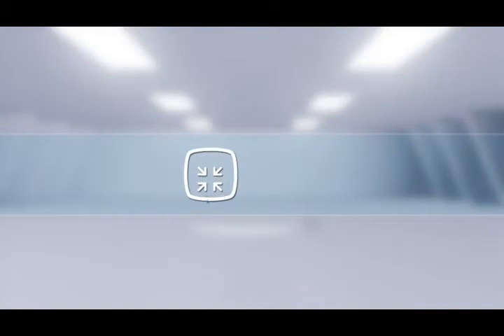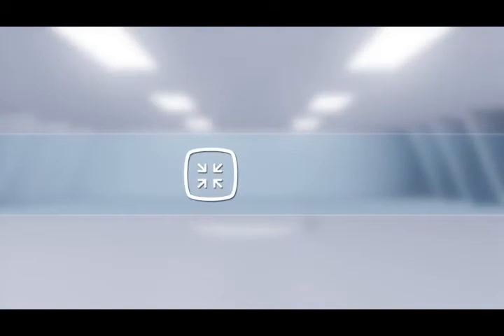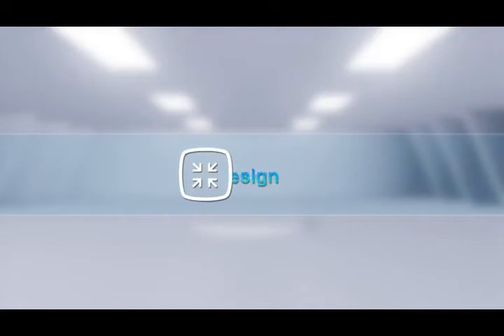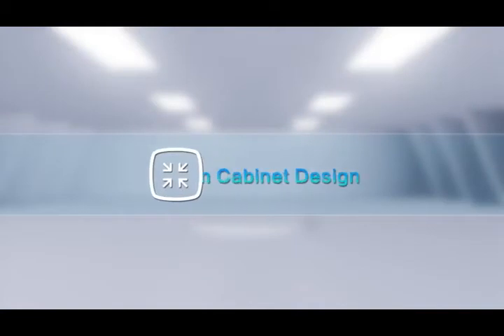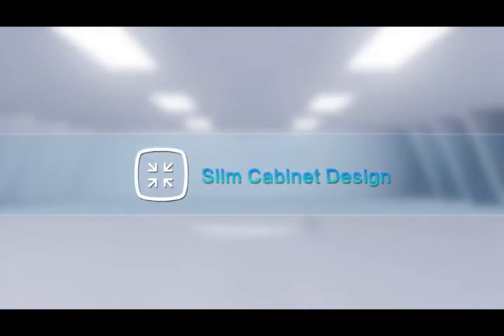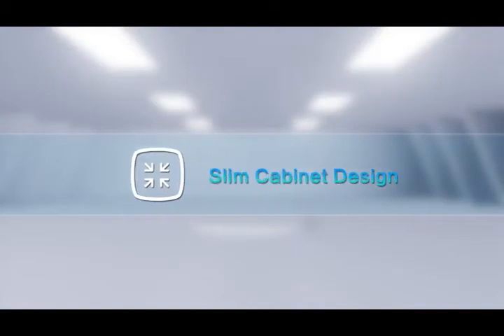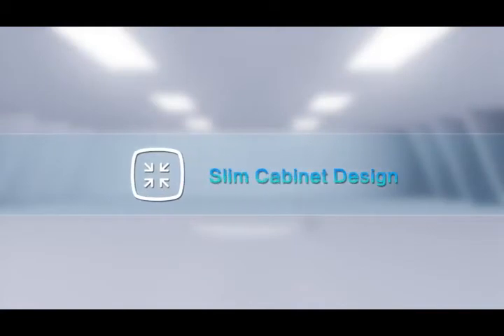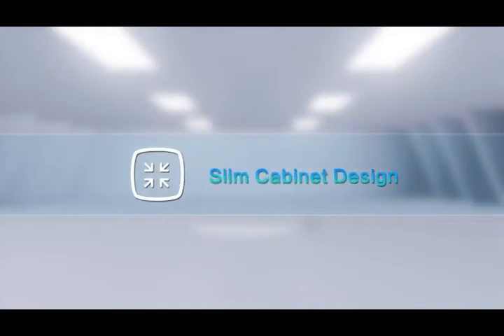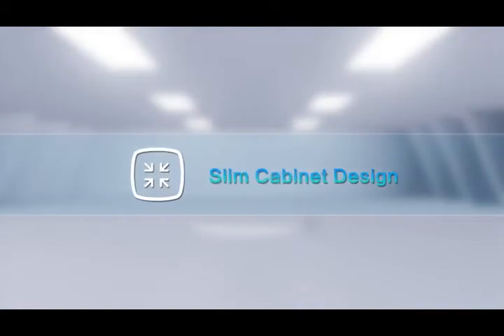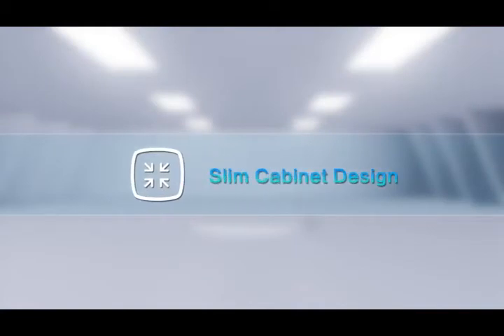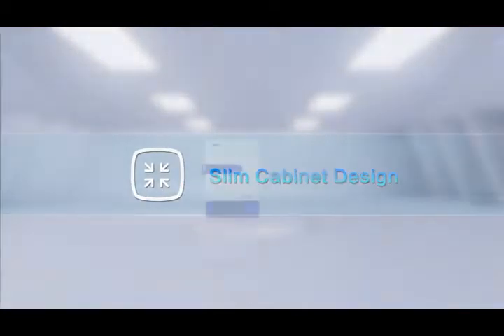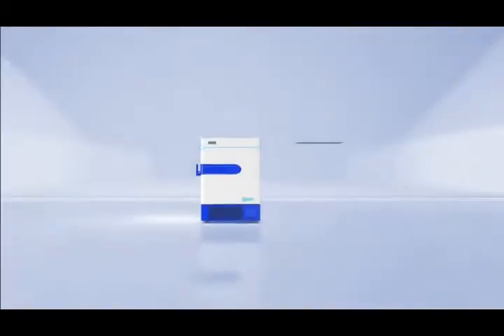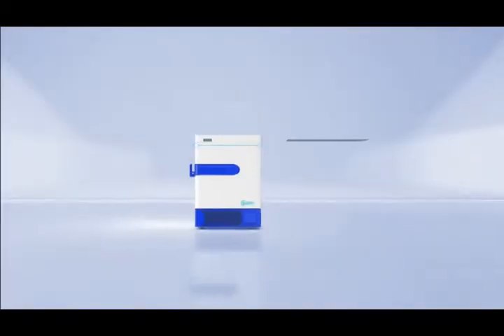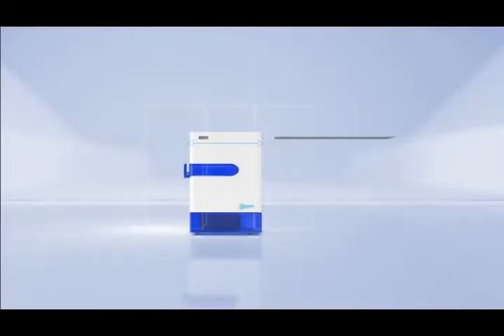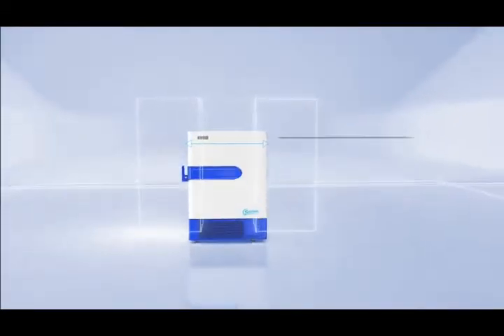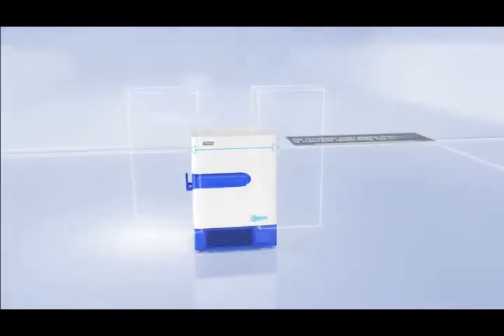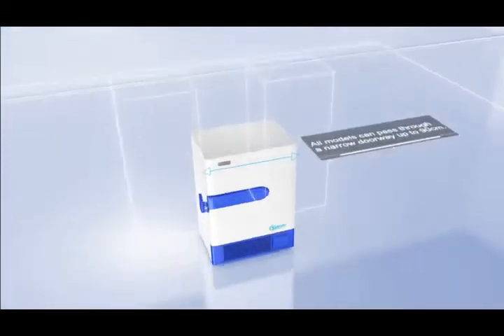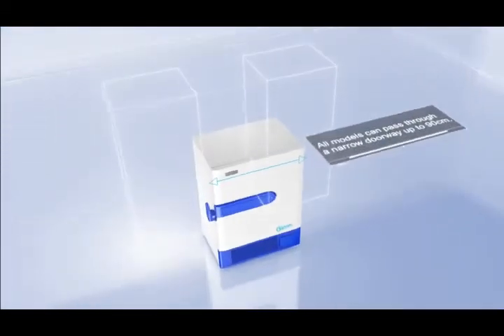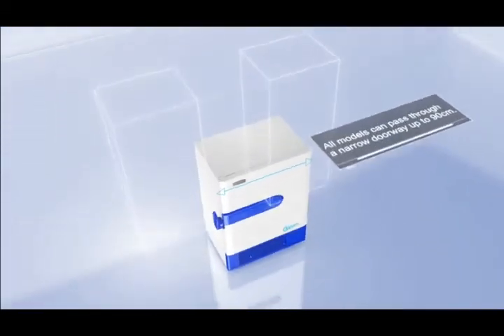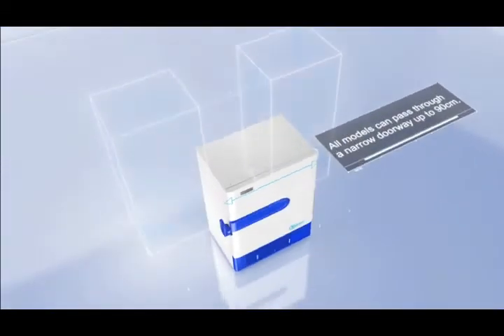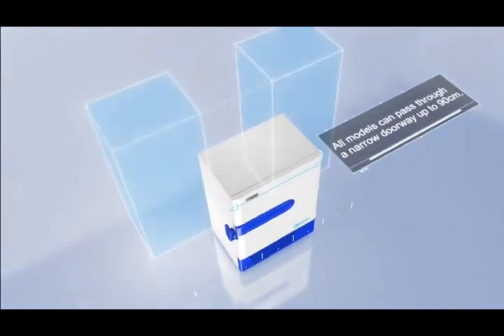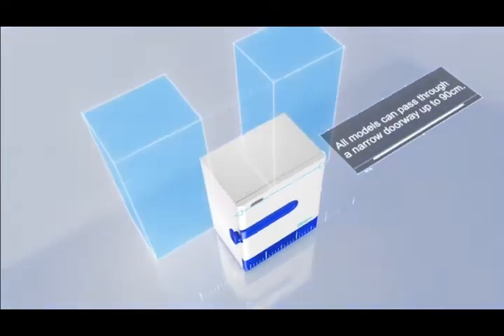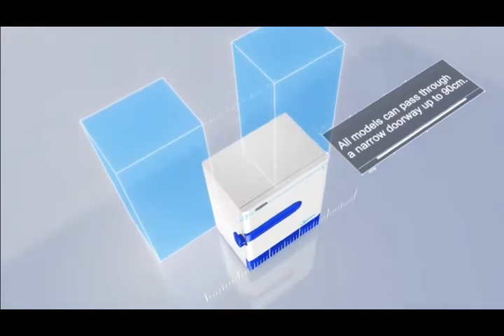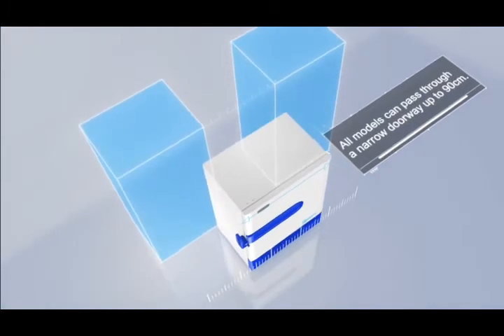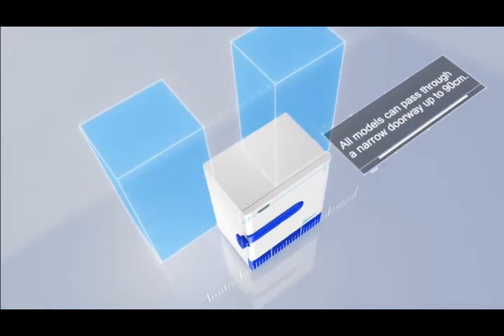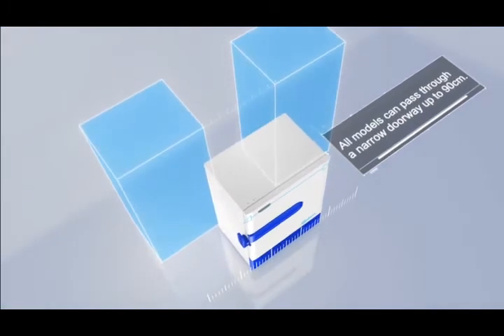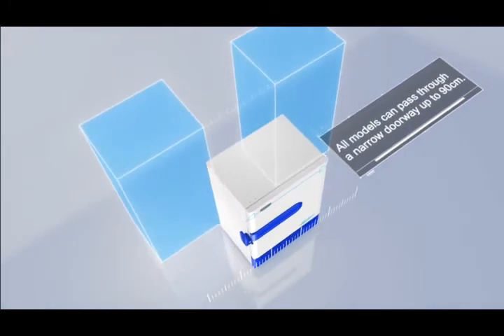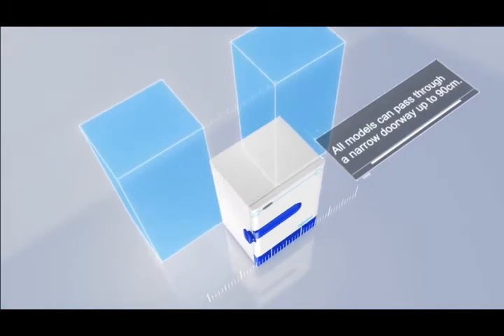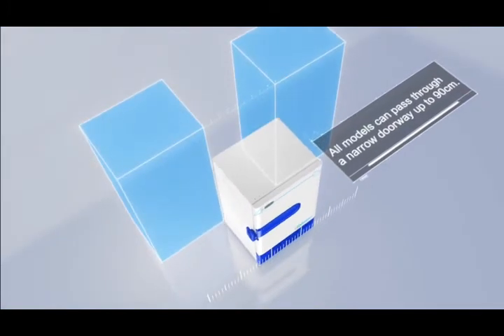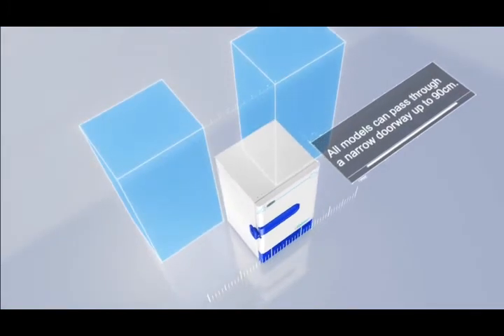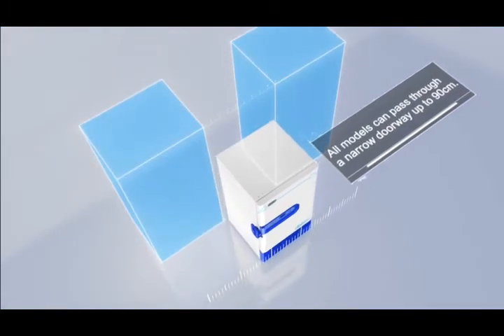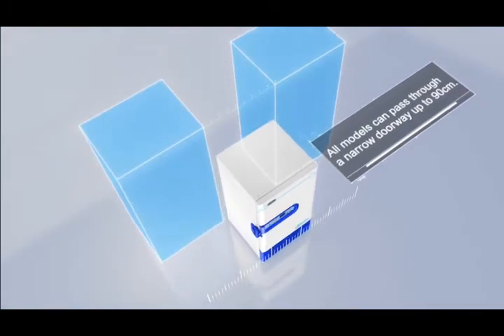Slim Cabinet Design. All models can pass through a narrow doorway up to 90cm.